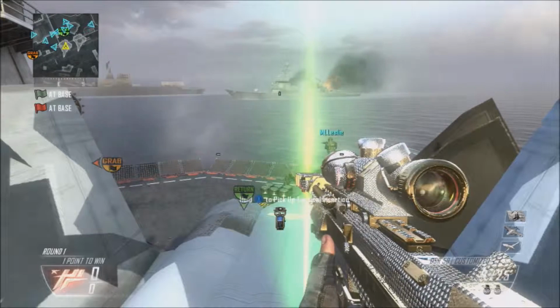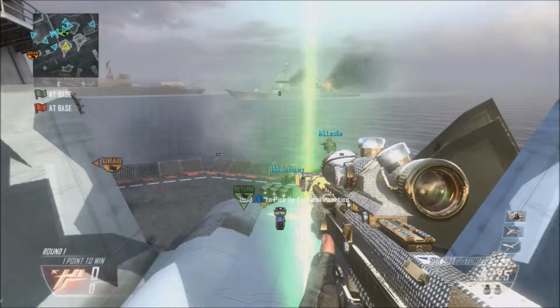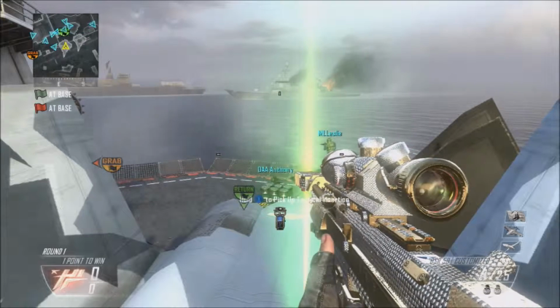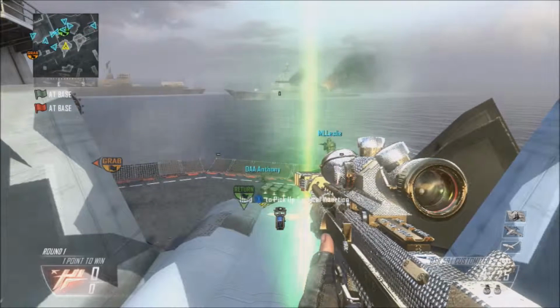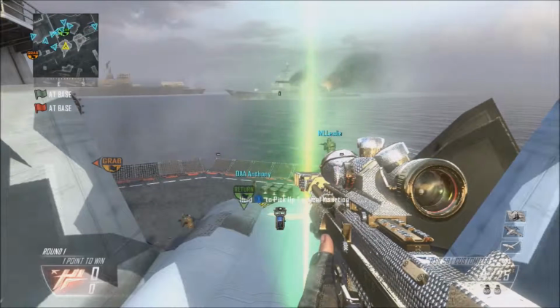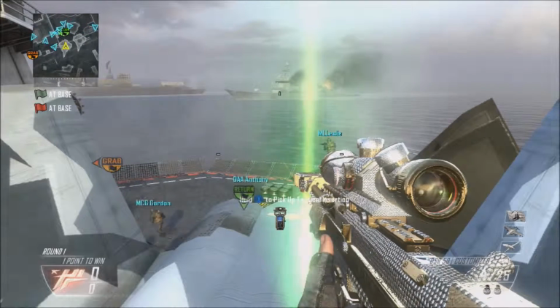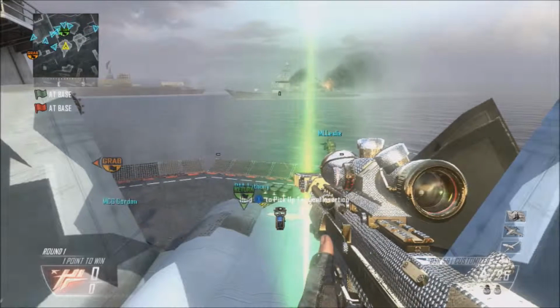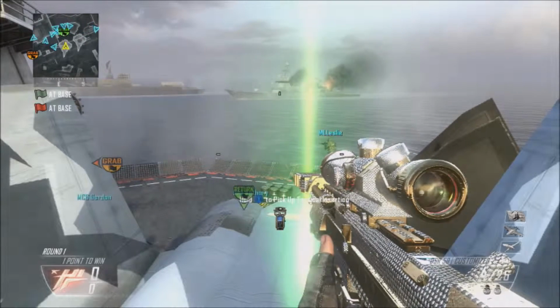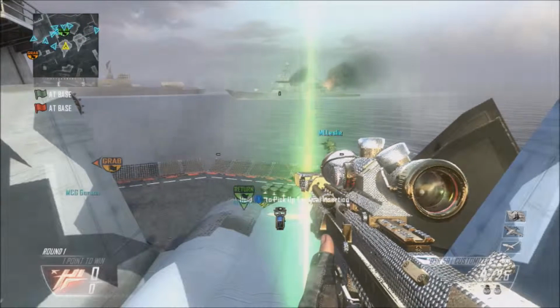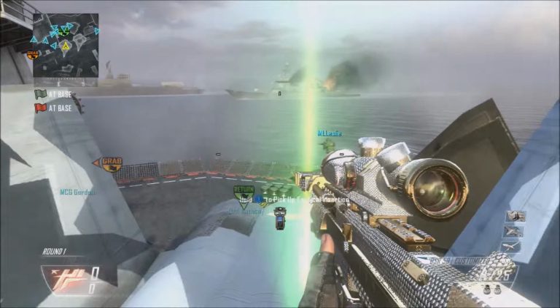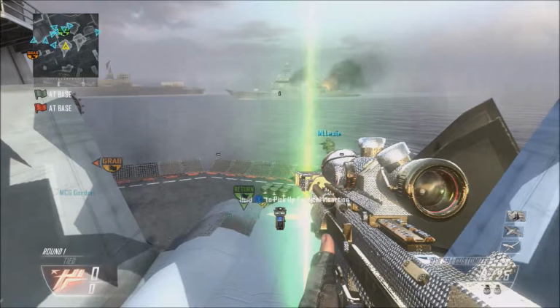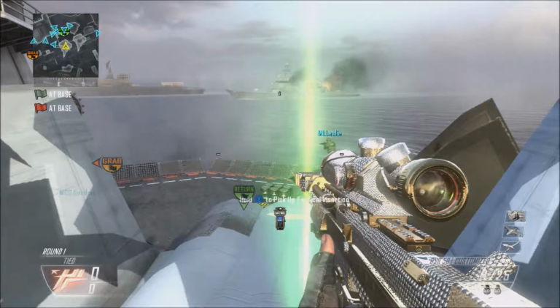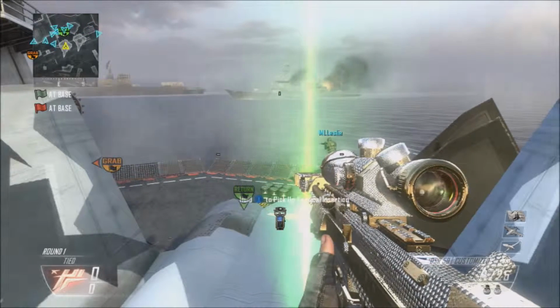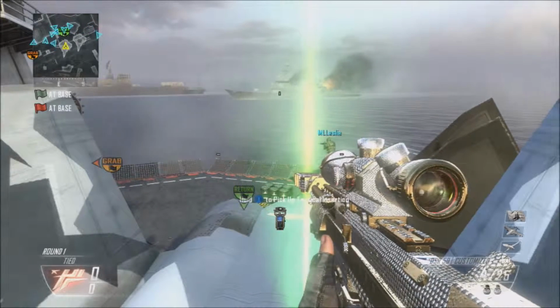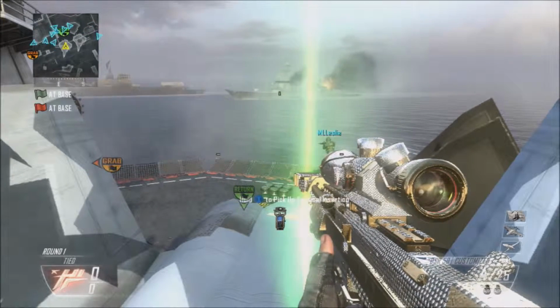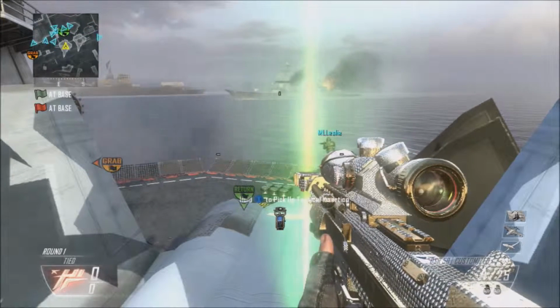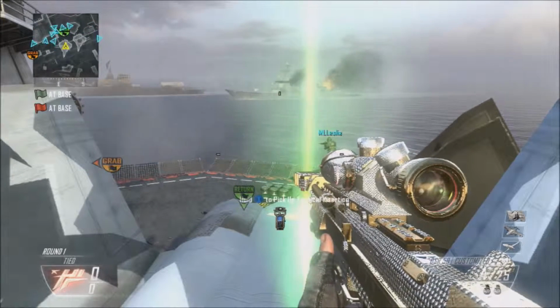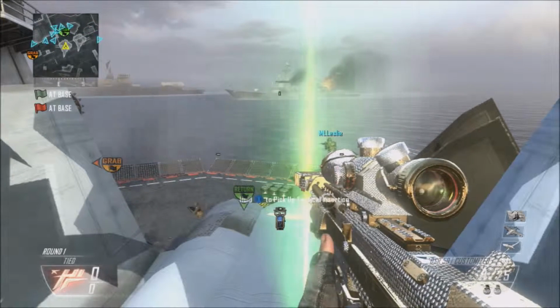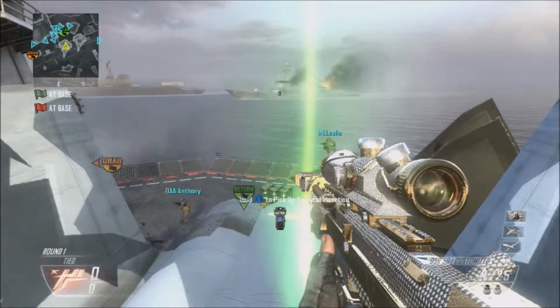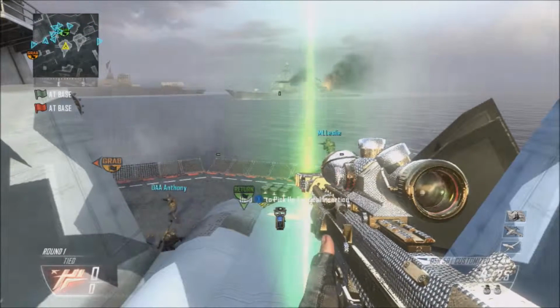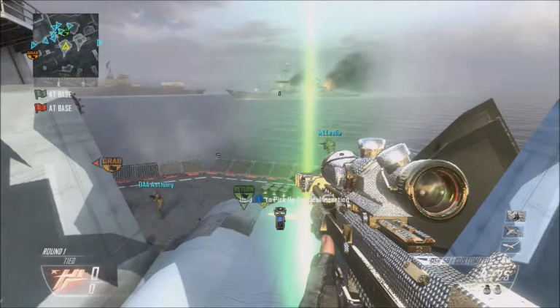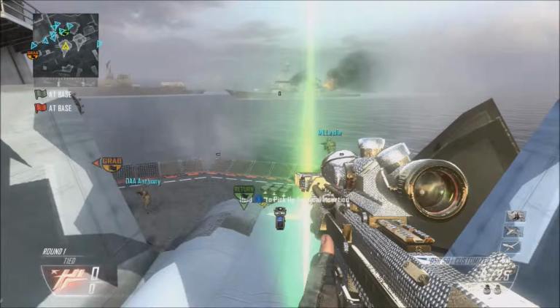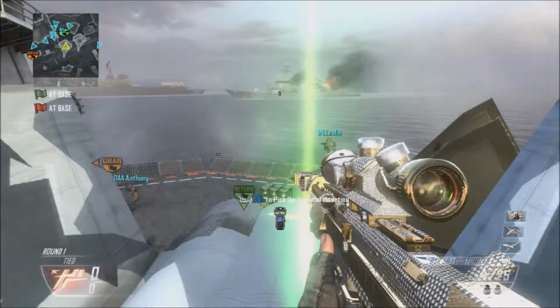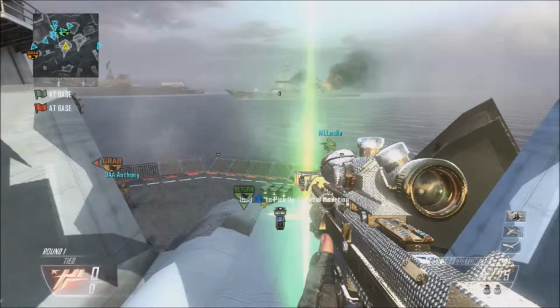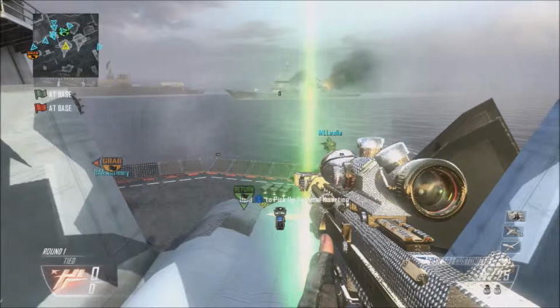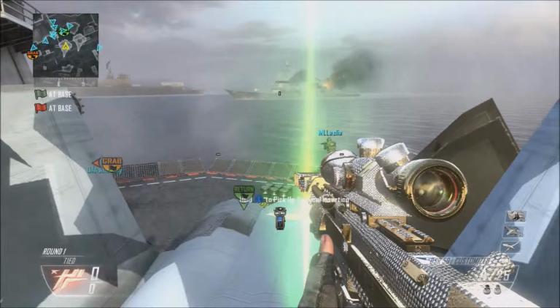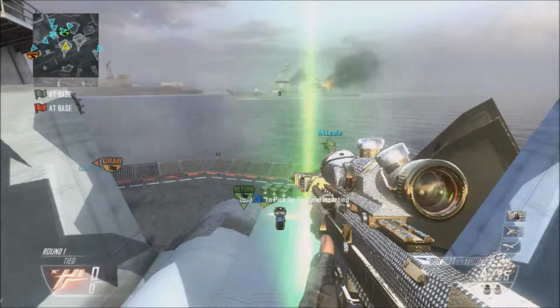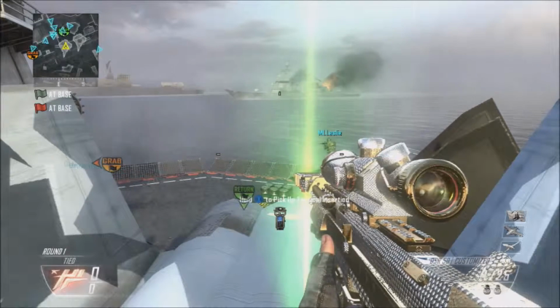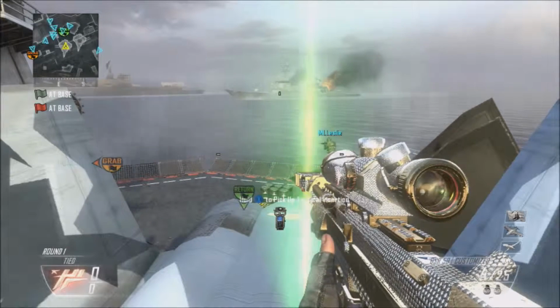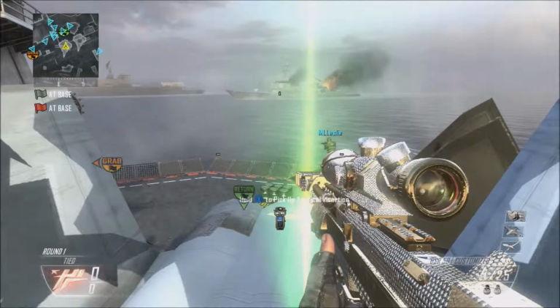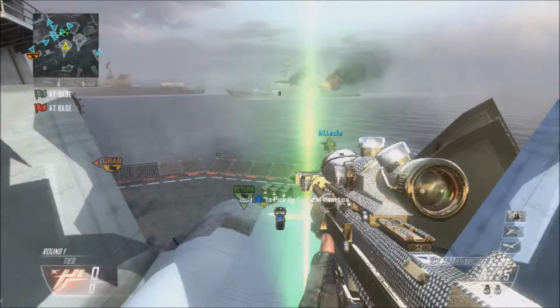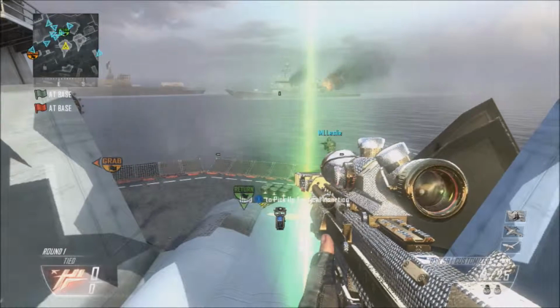Hey guys, it's Oscar back with another video. Today this is actually going to be a trickshot tutorial — my first trickshot tutorial video.